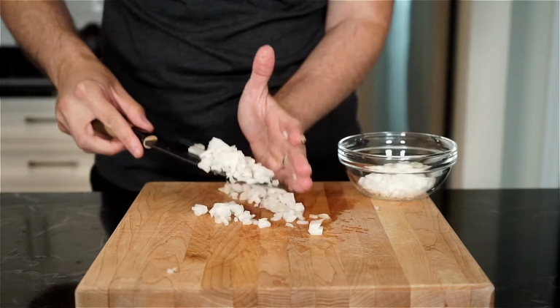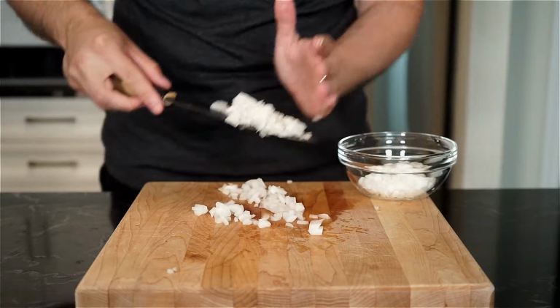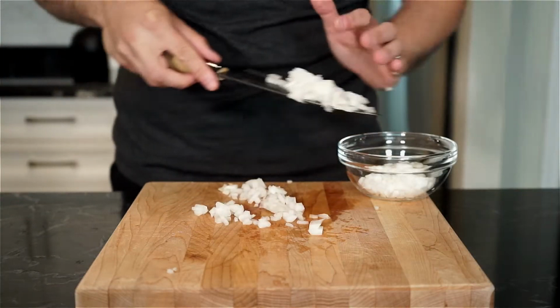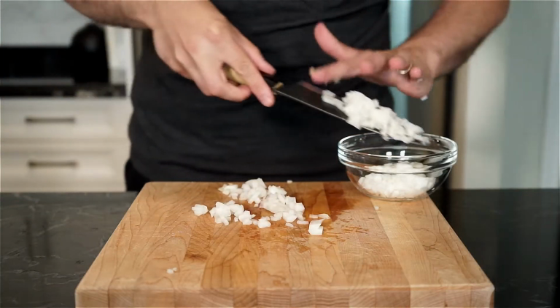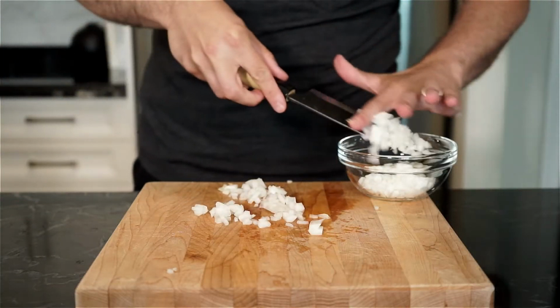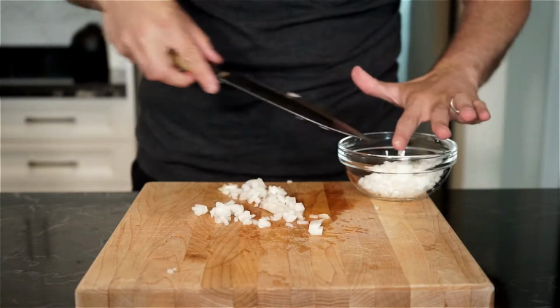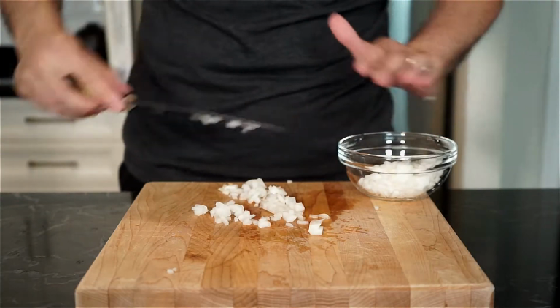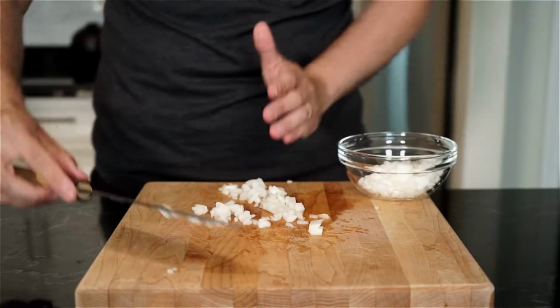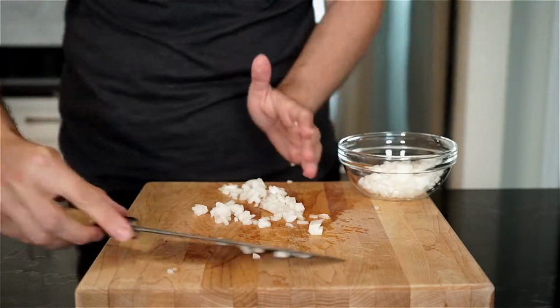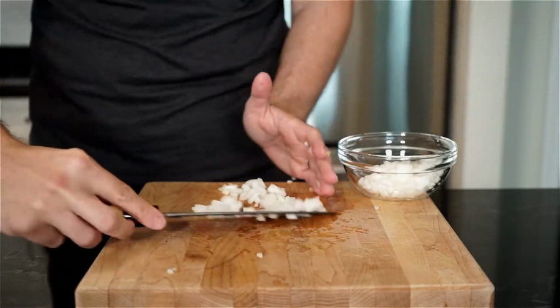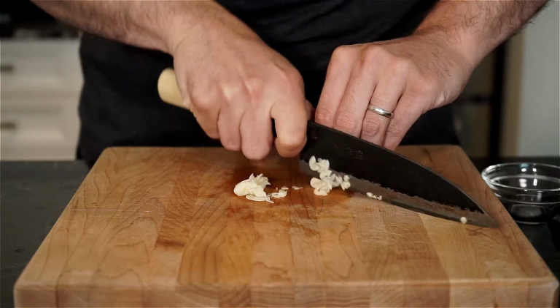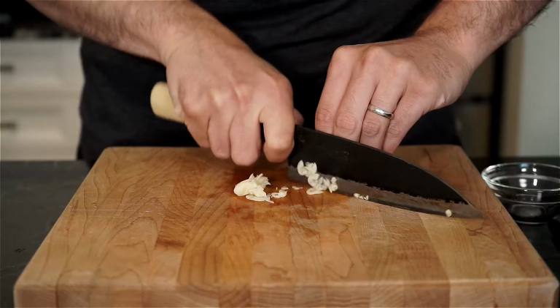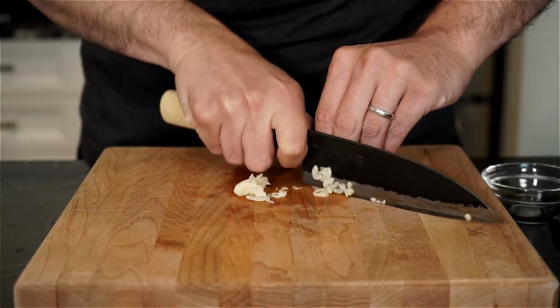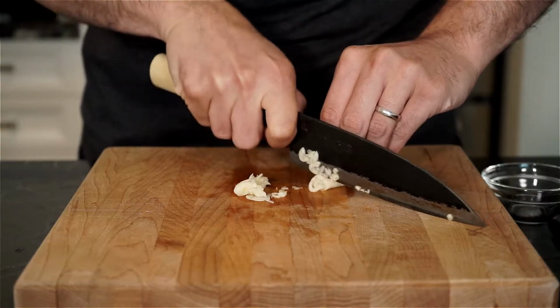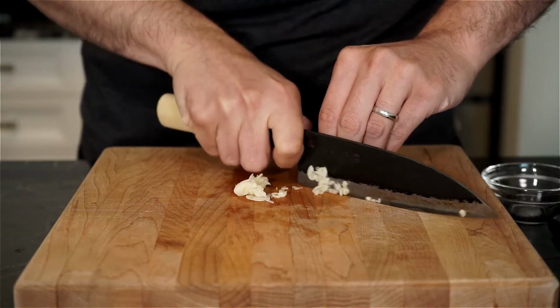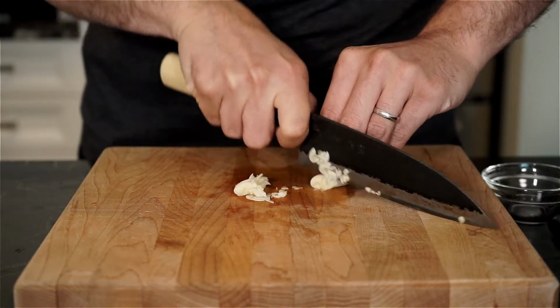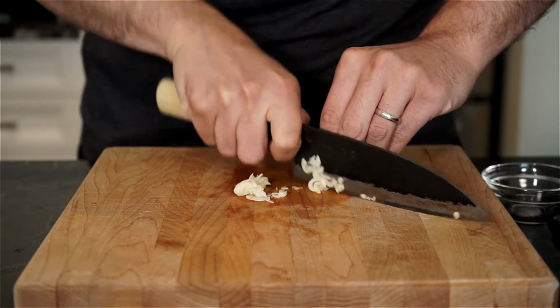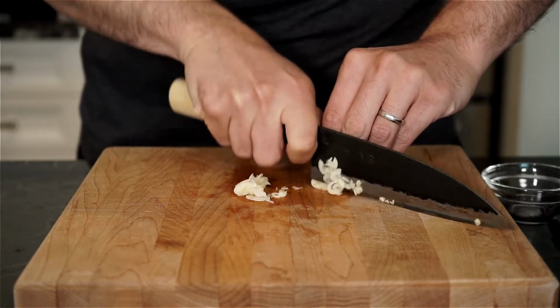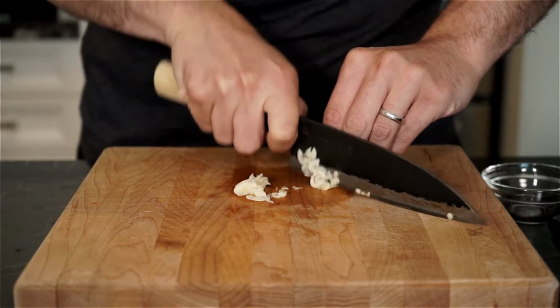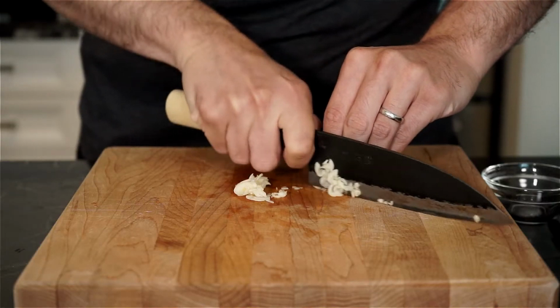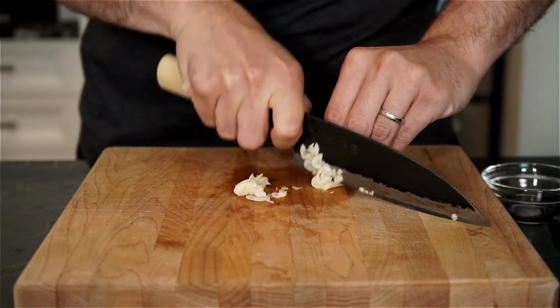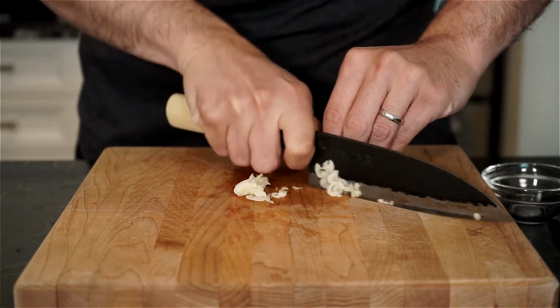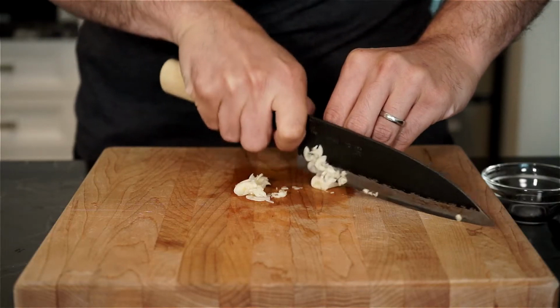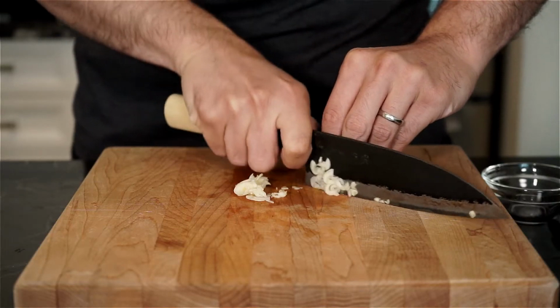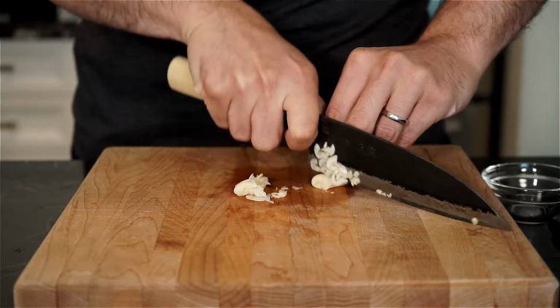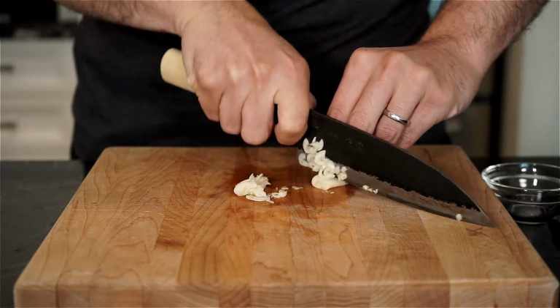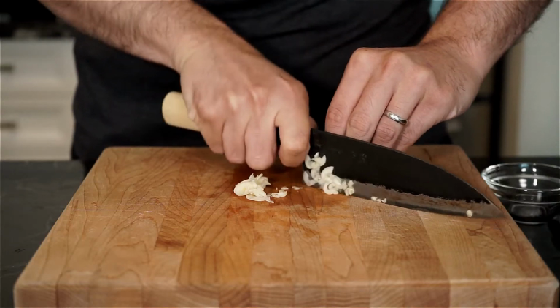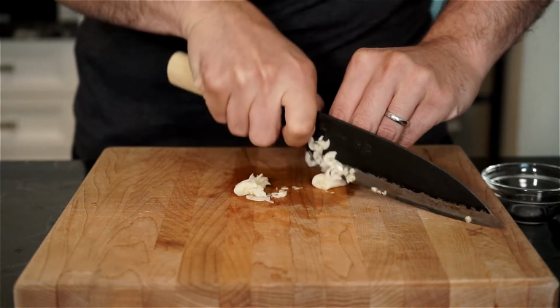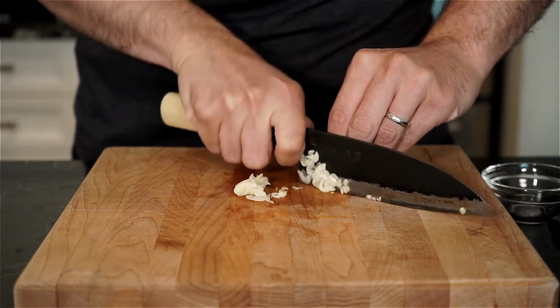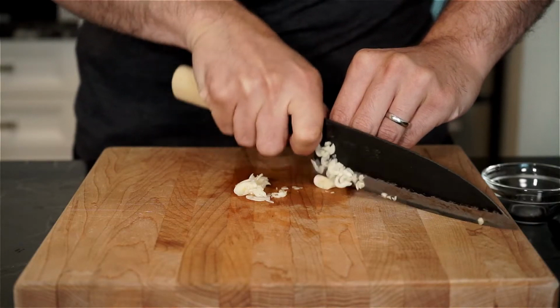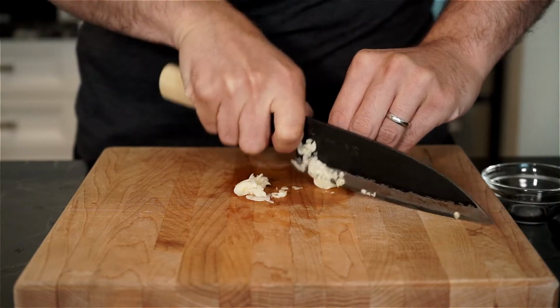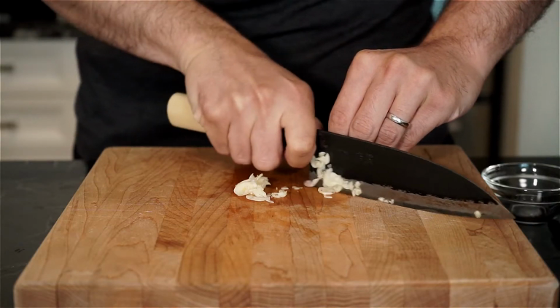Story time is over. Now let's finely slice or chop up two cloves of garlic and set that aside.